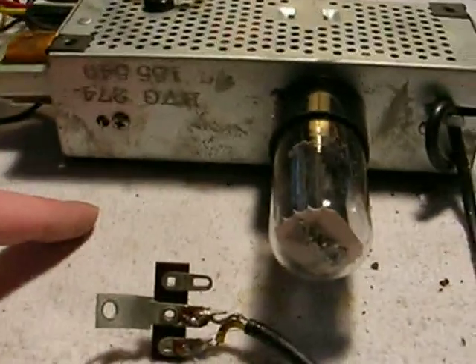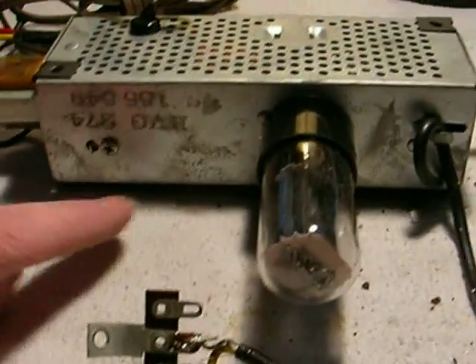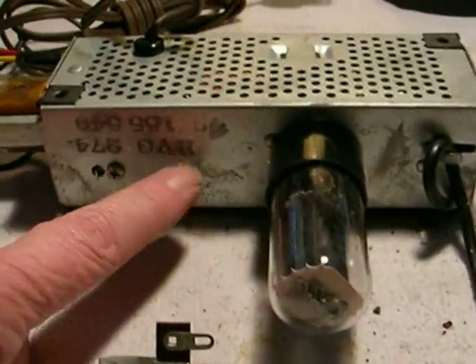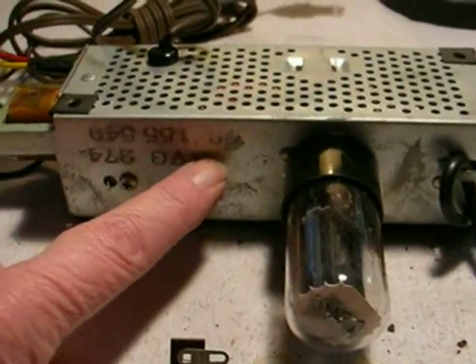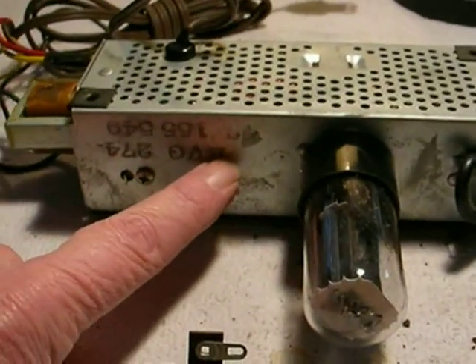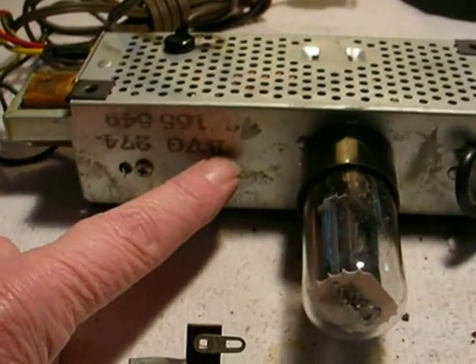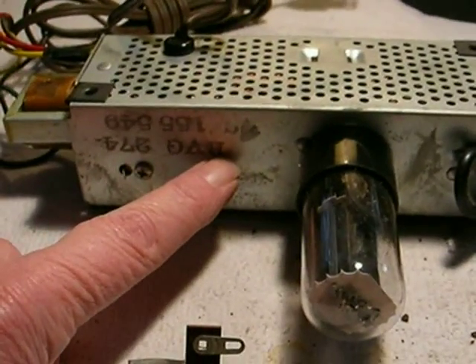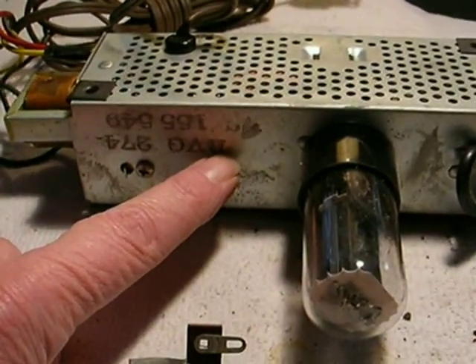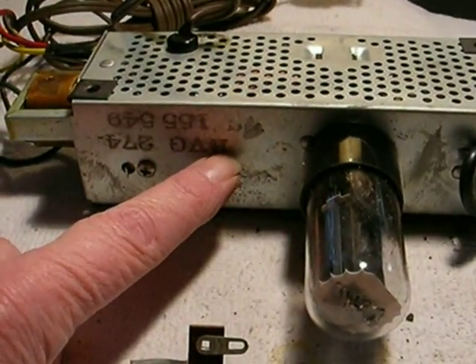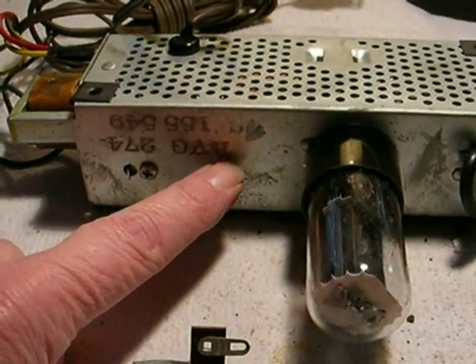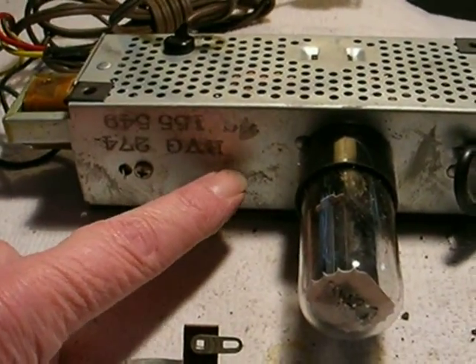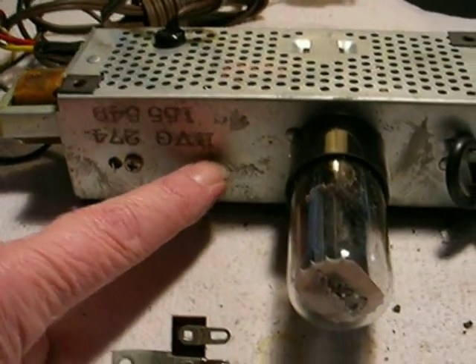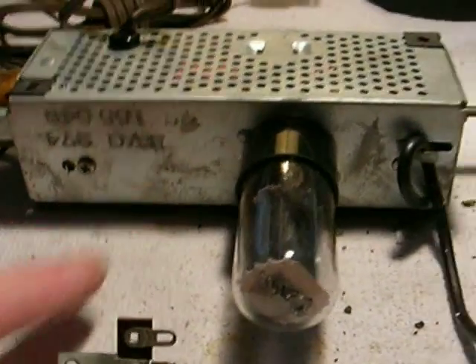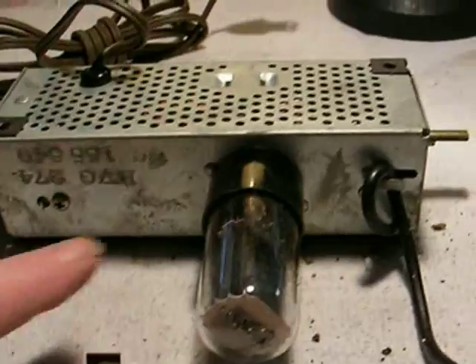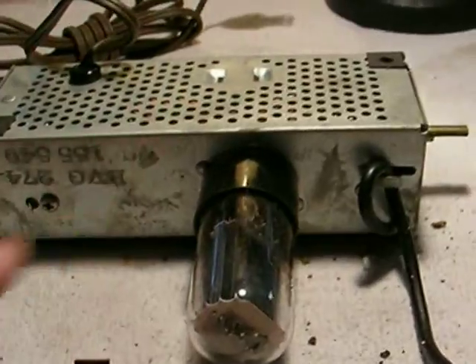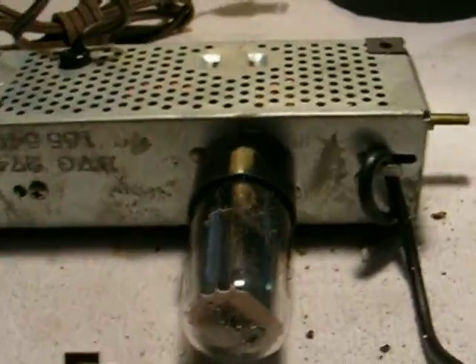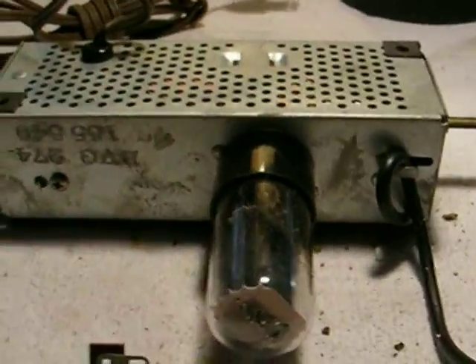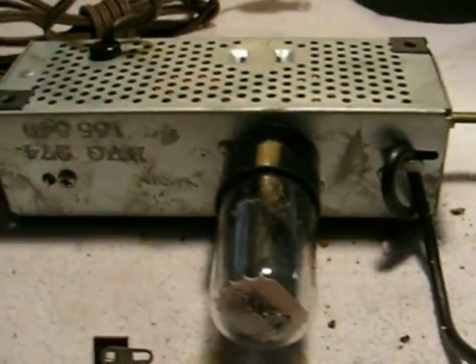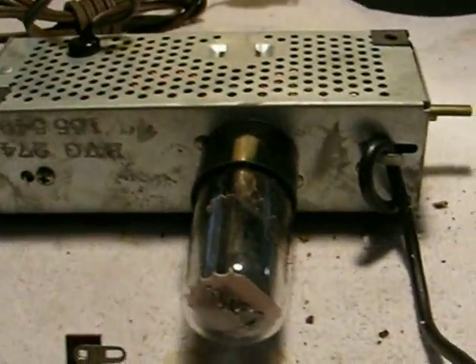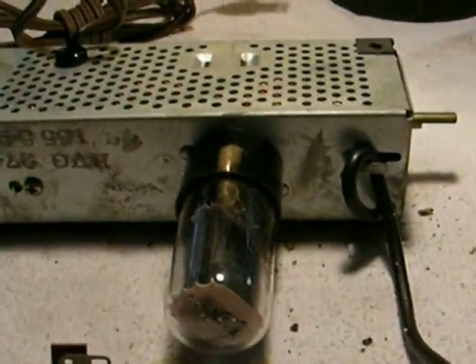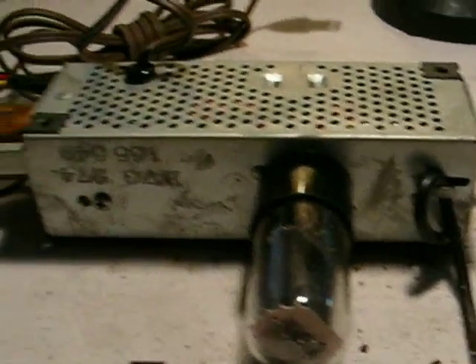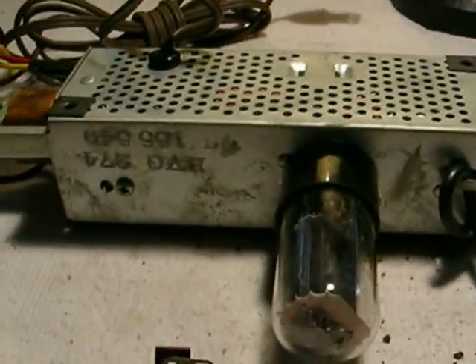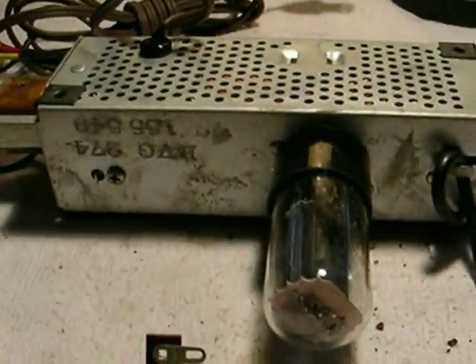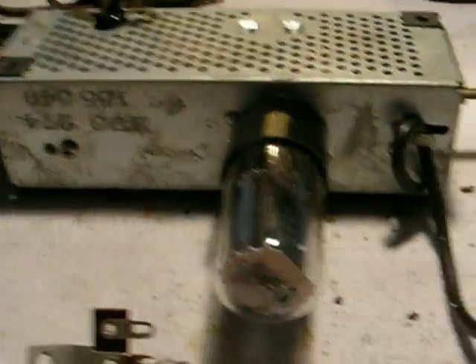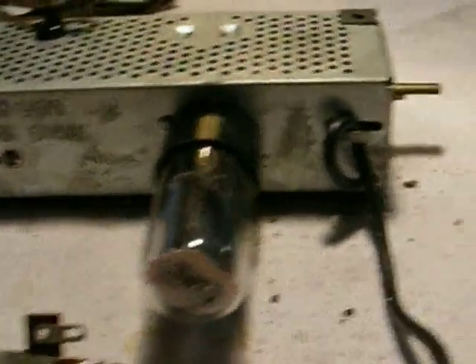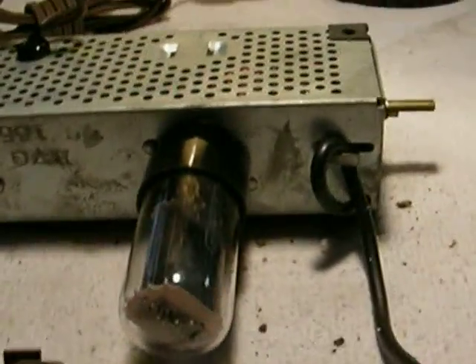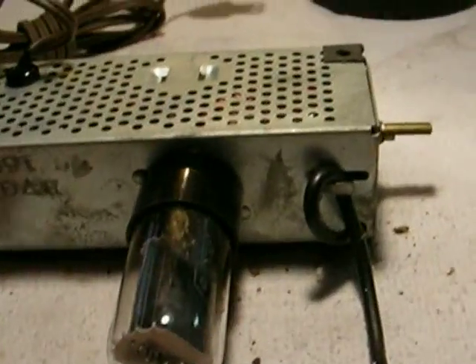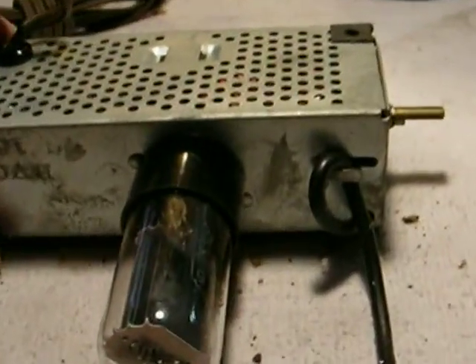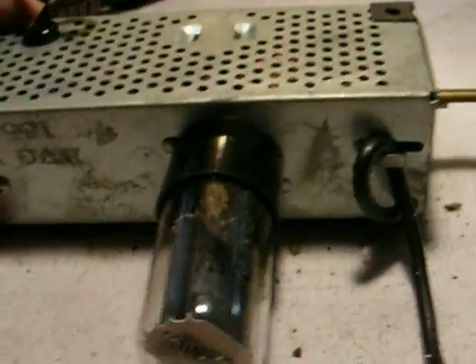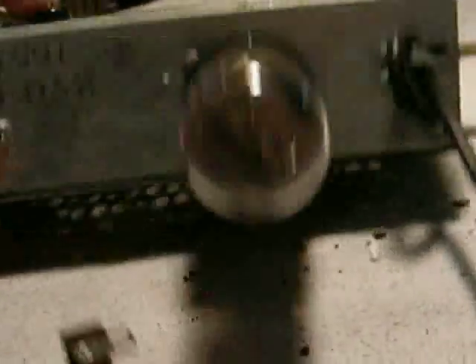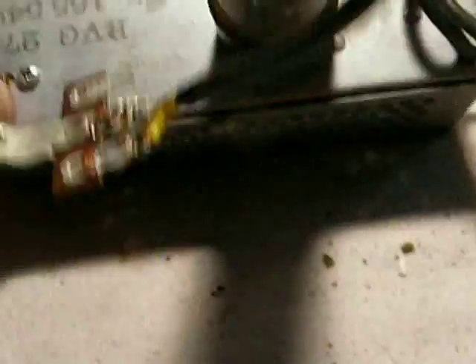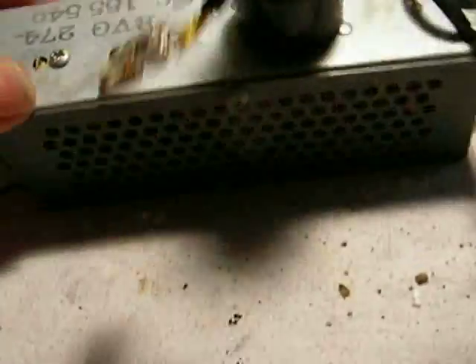We're going to drill a hole right here and then take a chassis punch, punch out that hole for a tube socket, and we're going to add another tube.